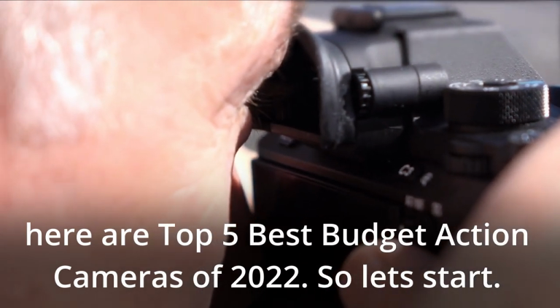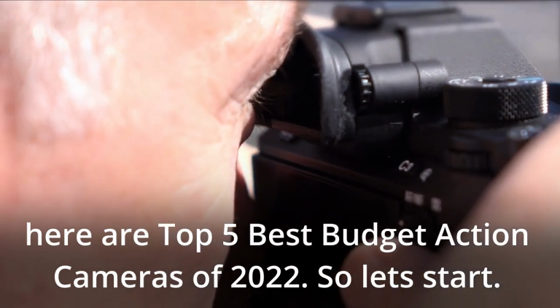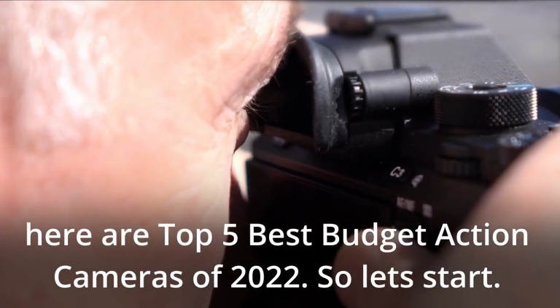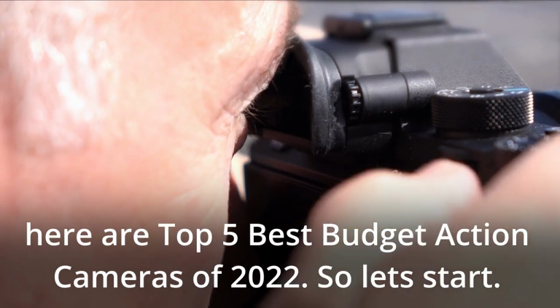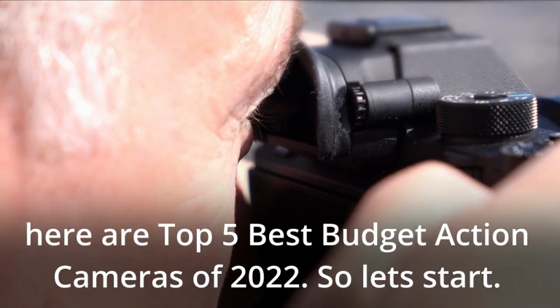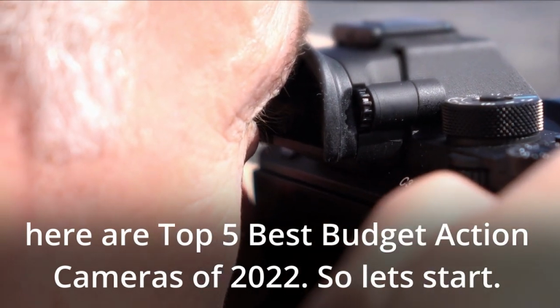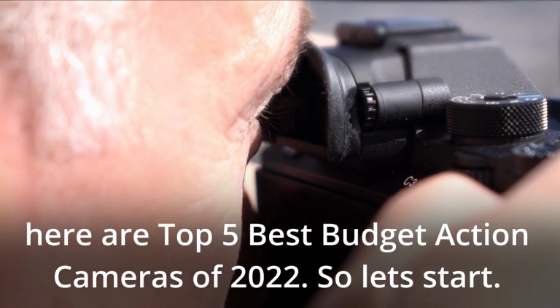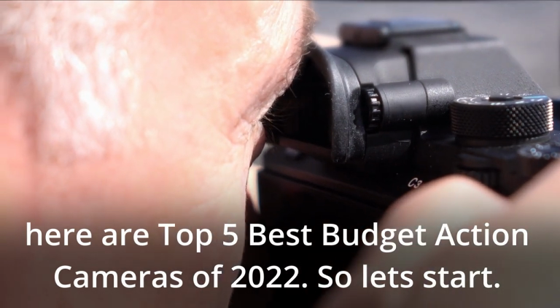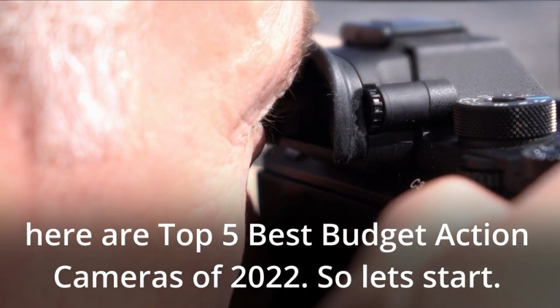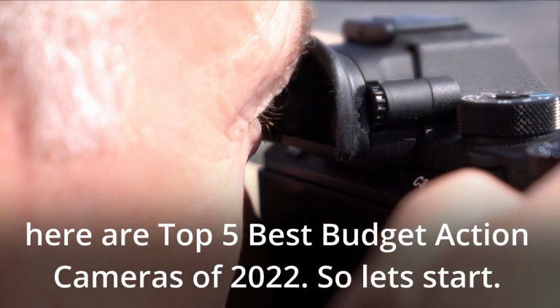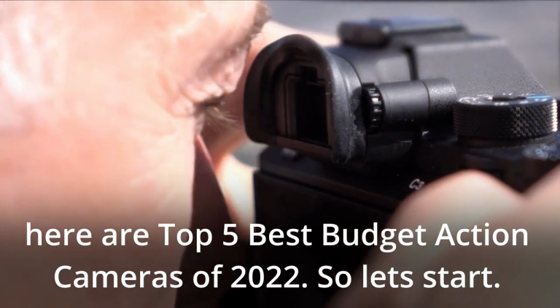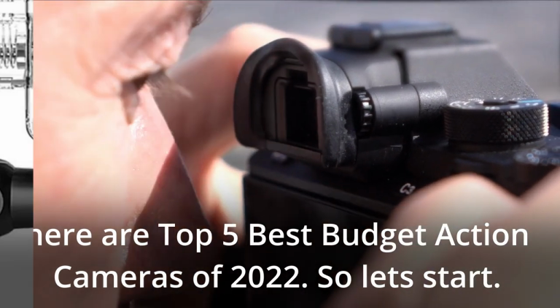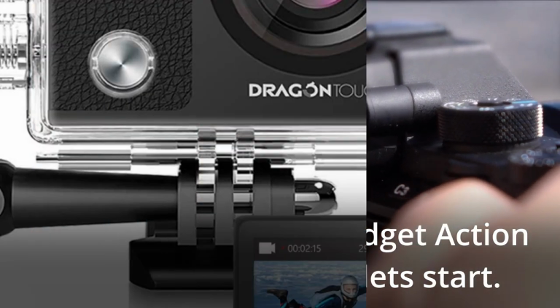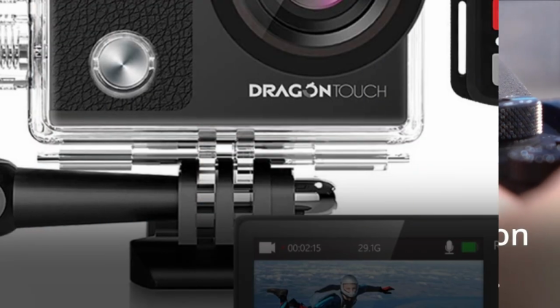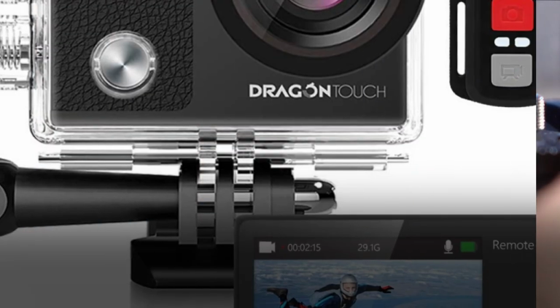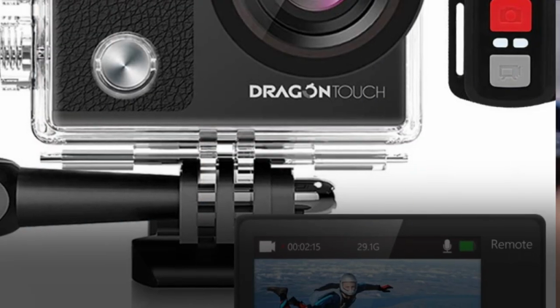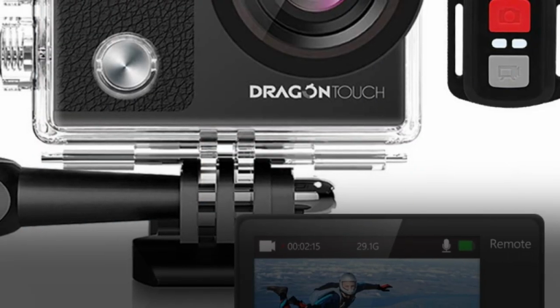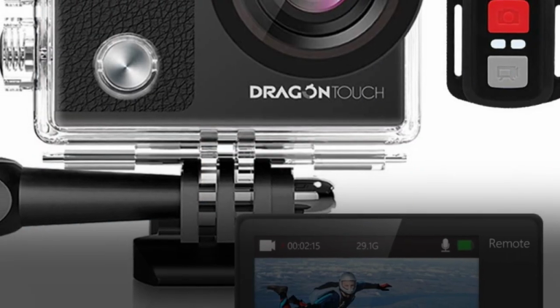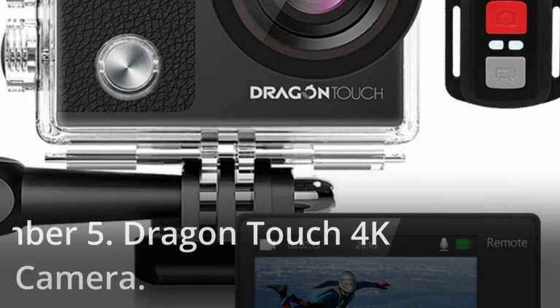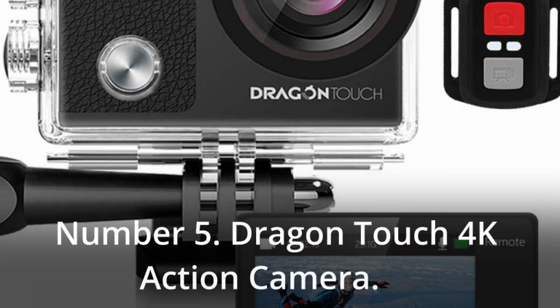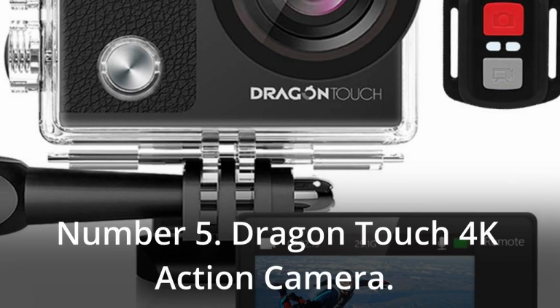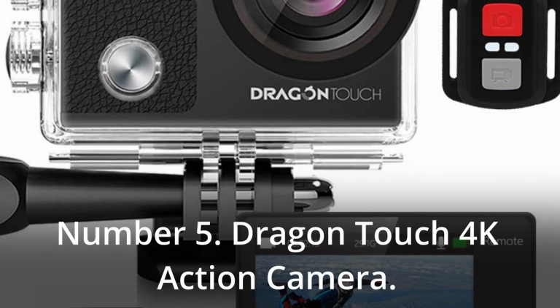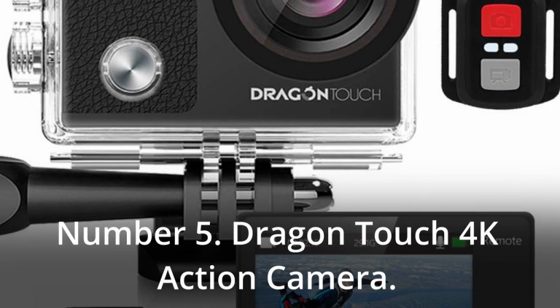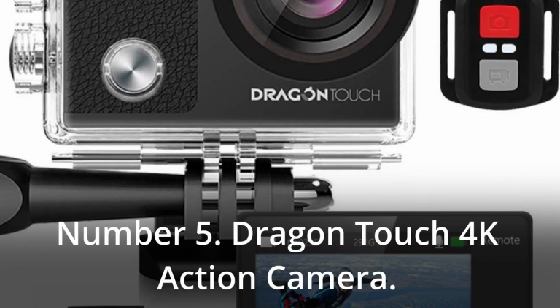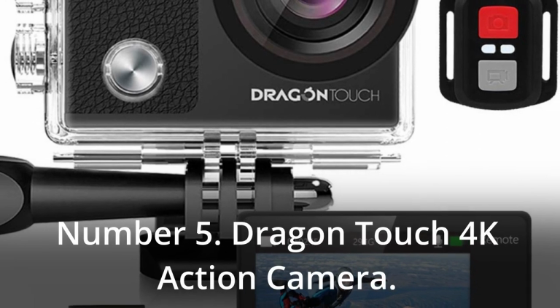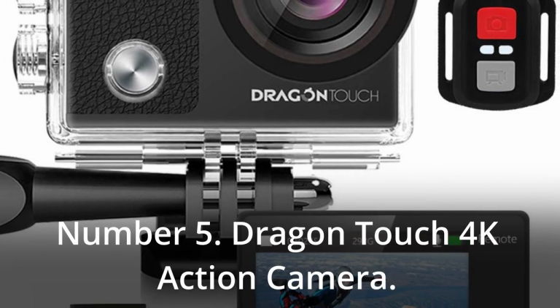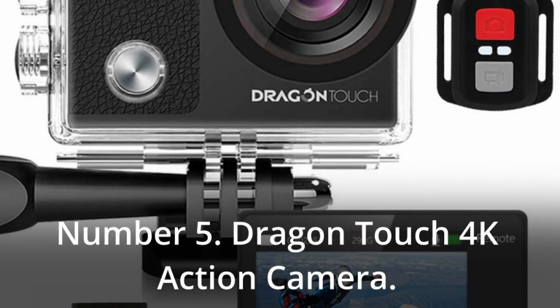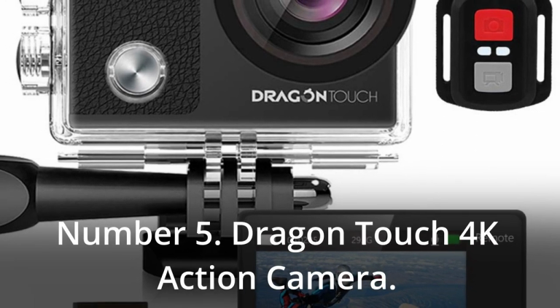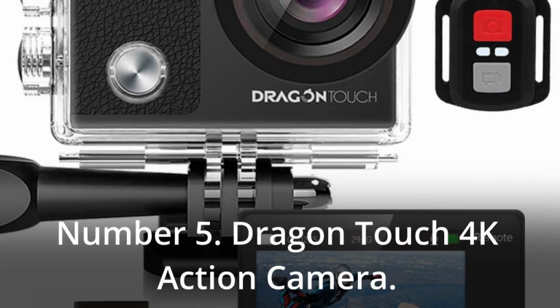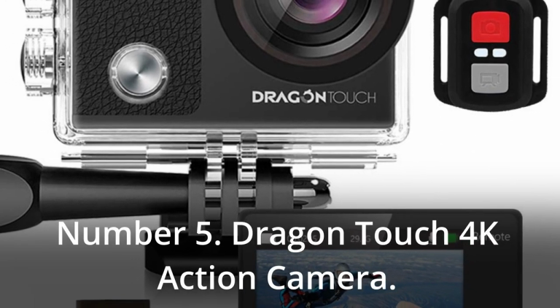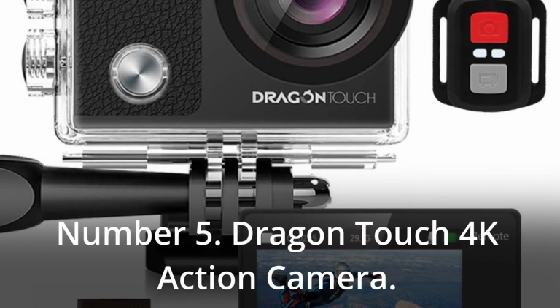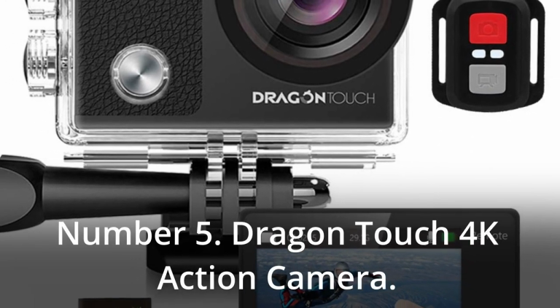So let's start. Number 5: Dragon Touch 4K Action Camera.